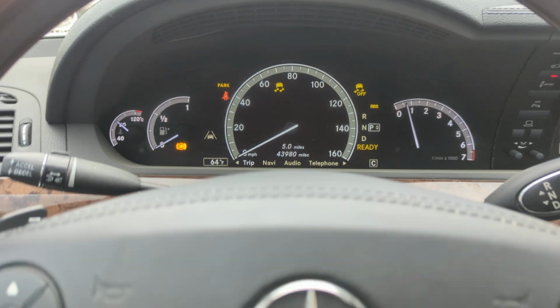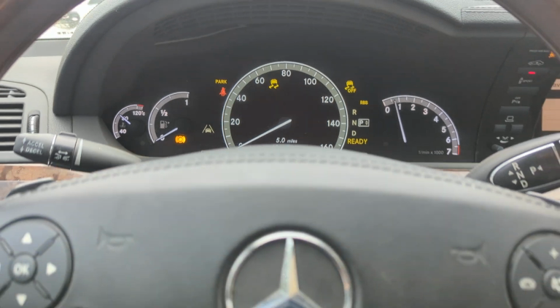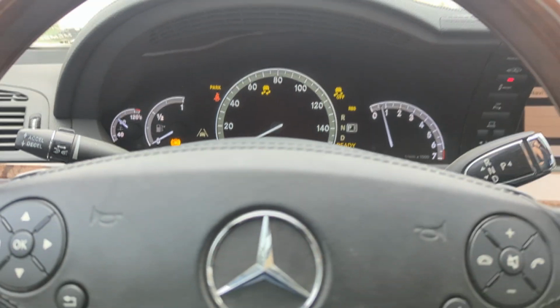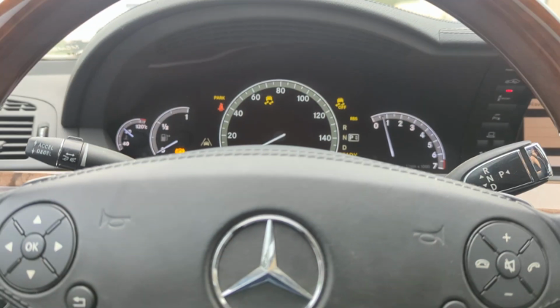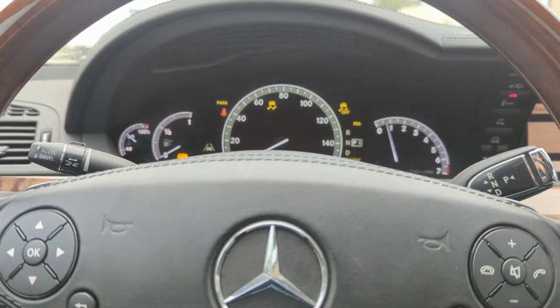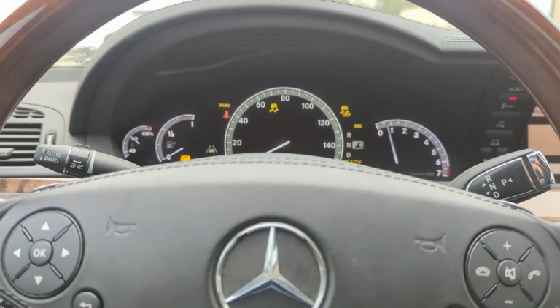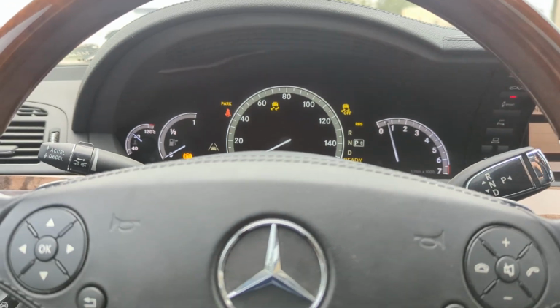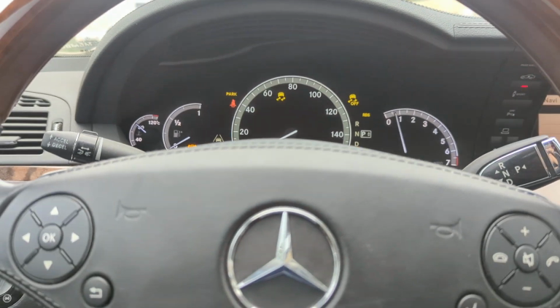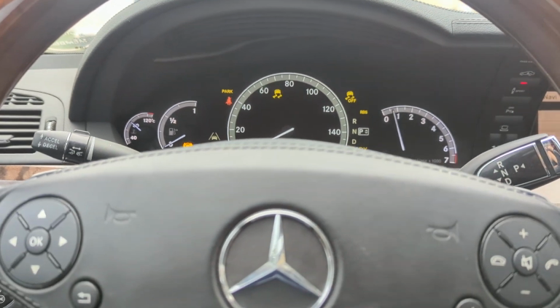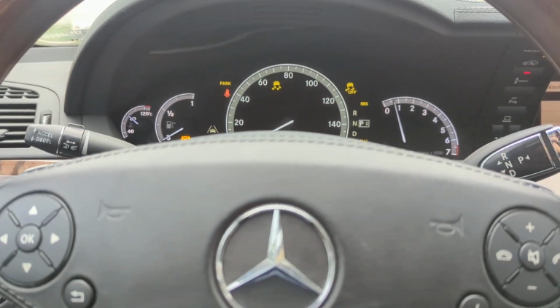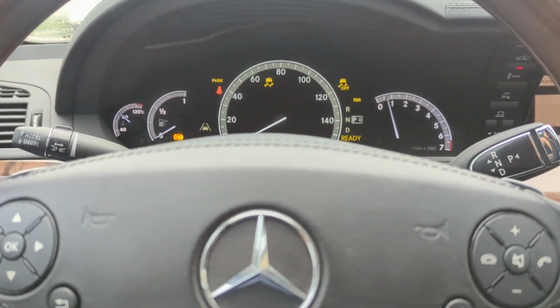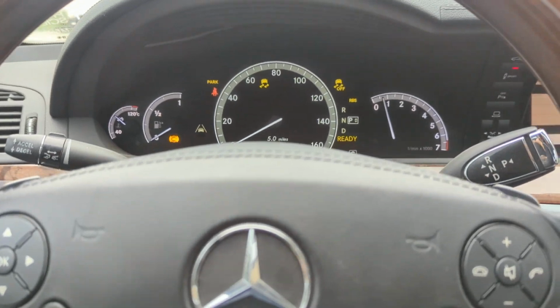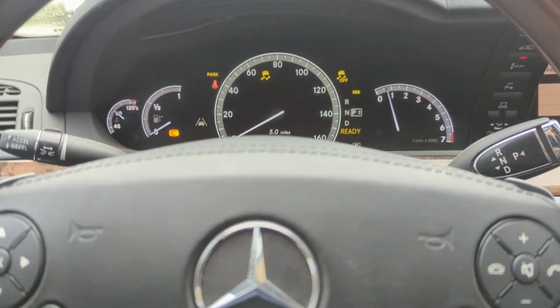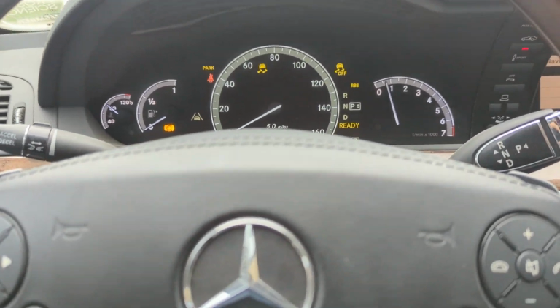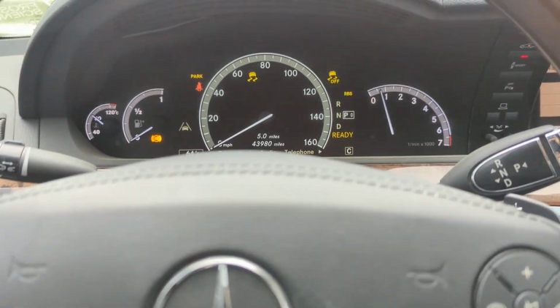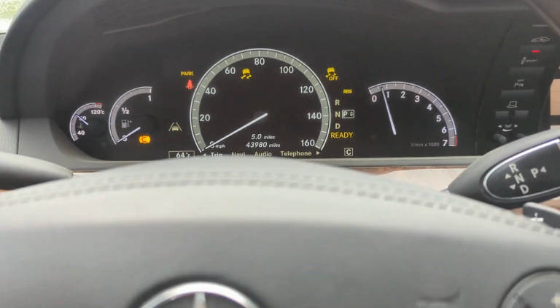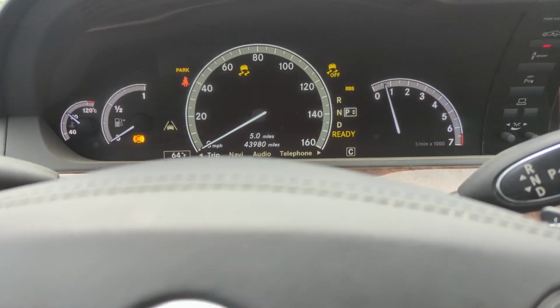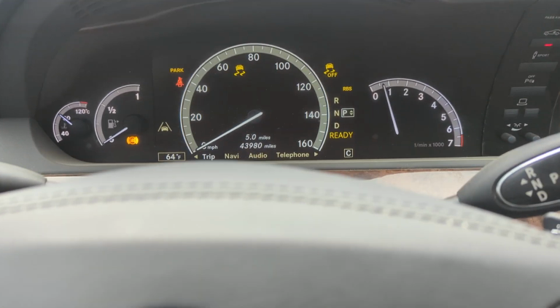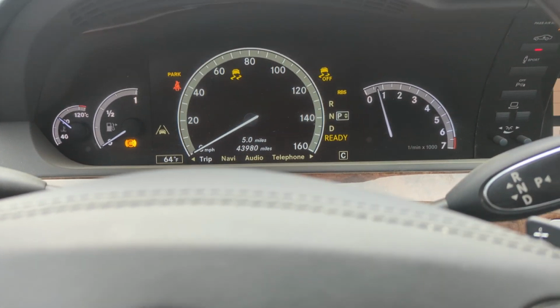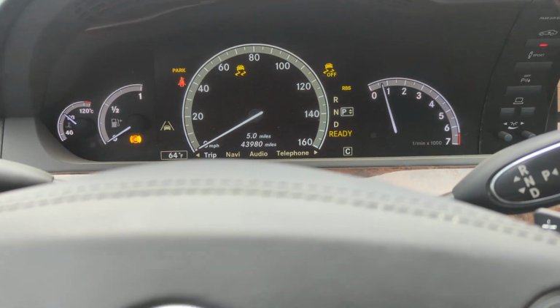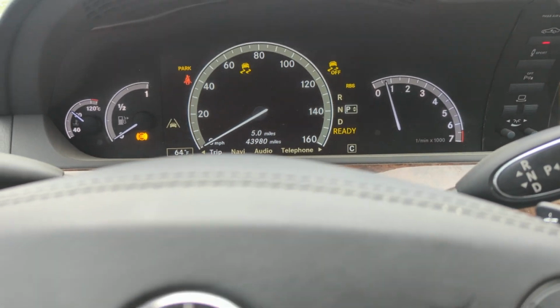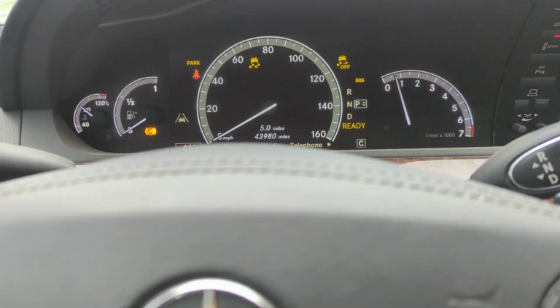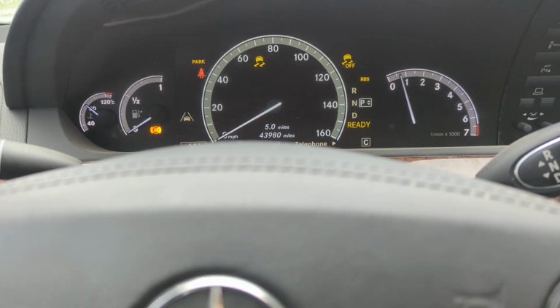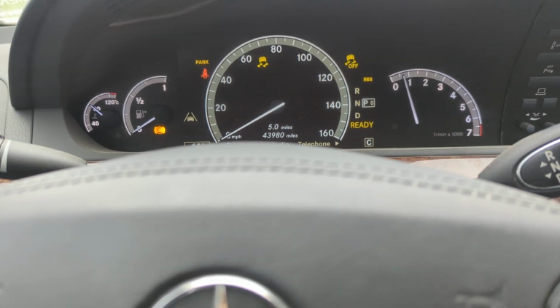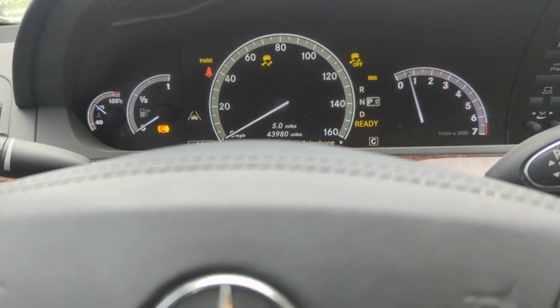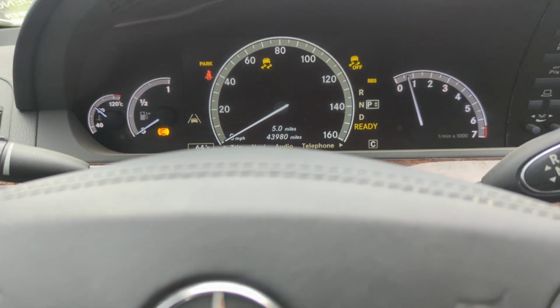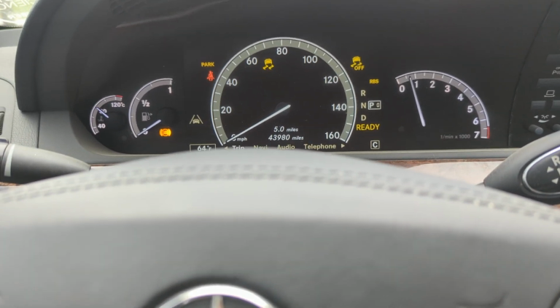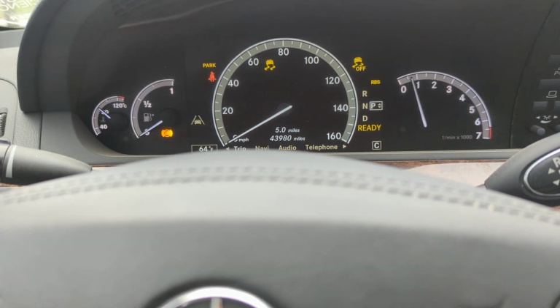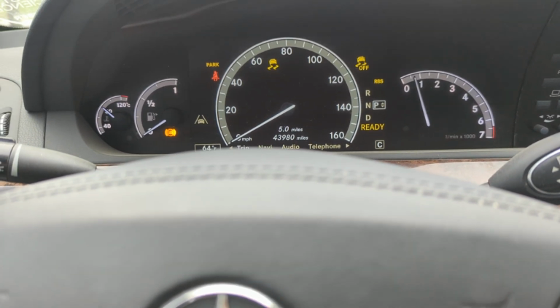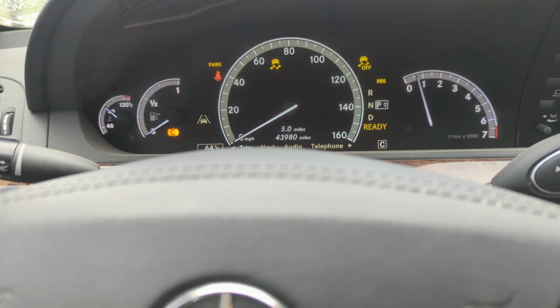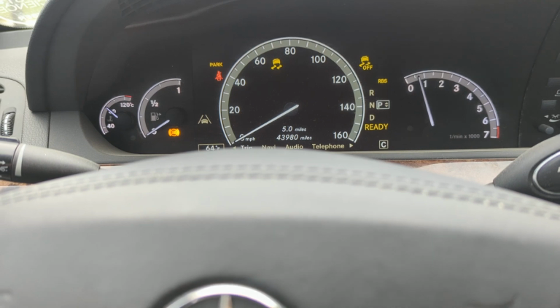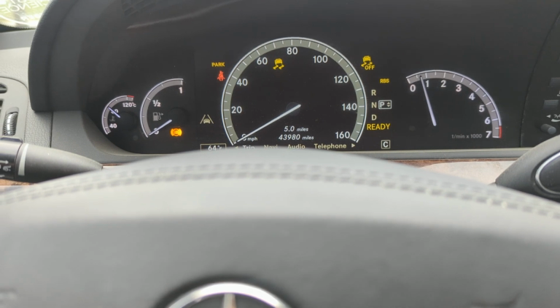Welcome to Eukanic. In this video we're going to talk about how you can find out which ABS wheel speed sensor you need to replace.